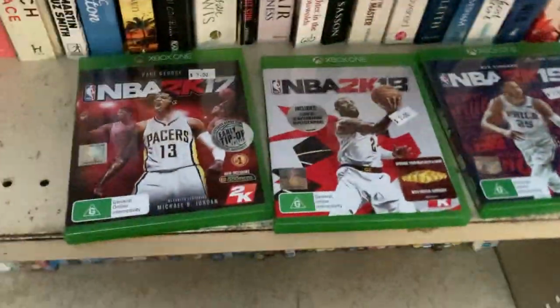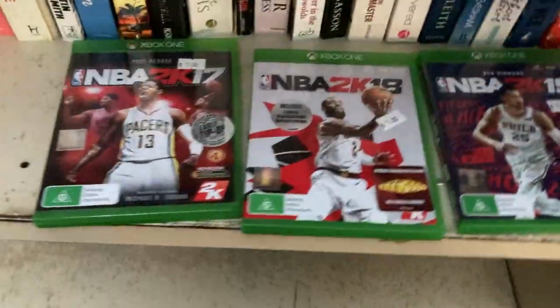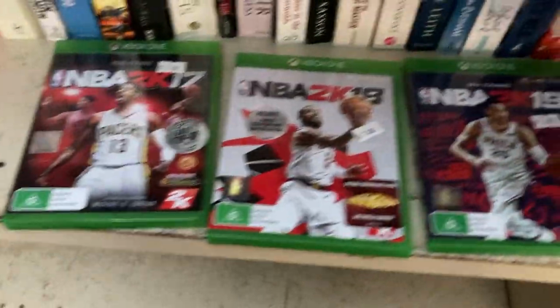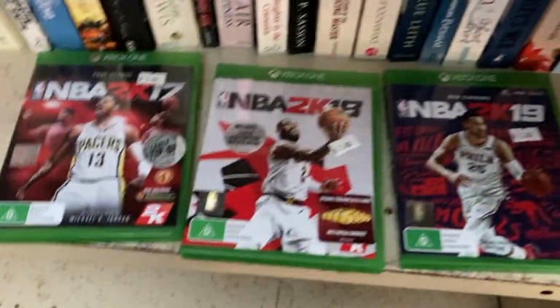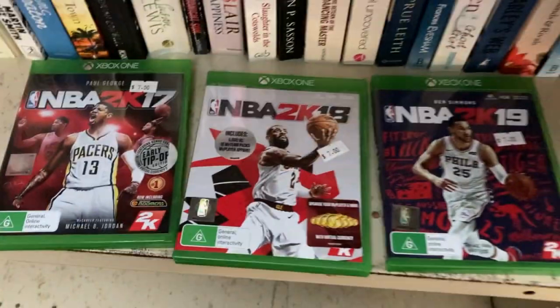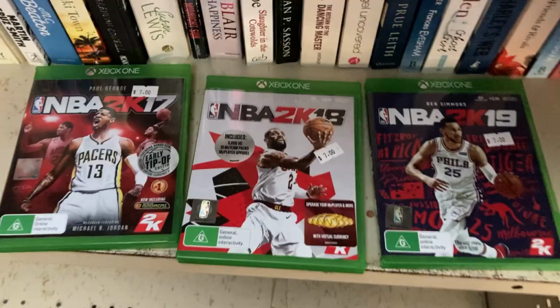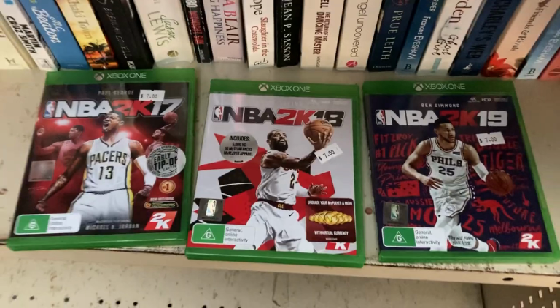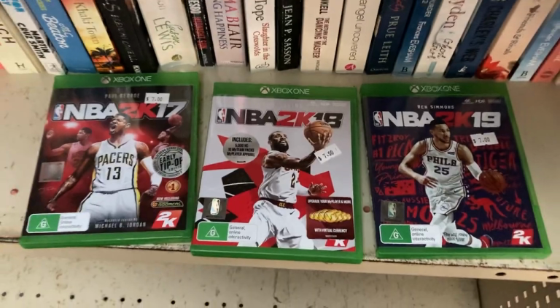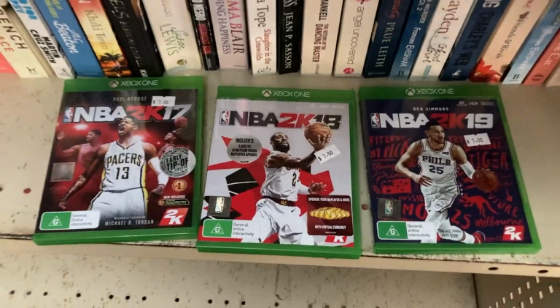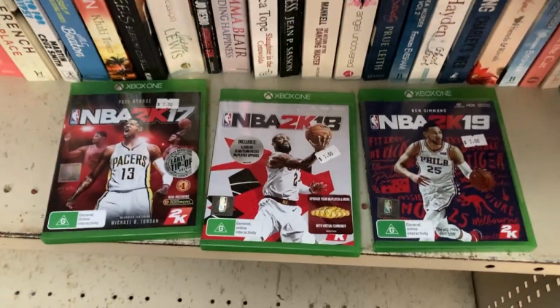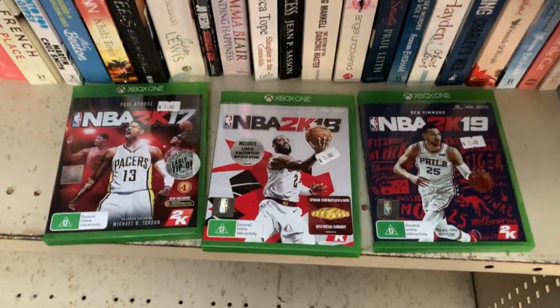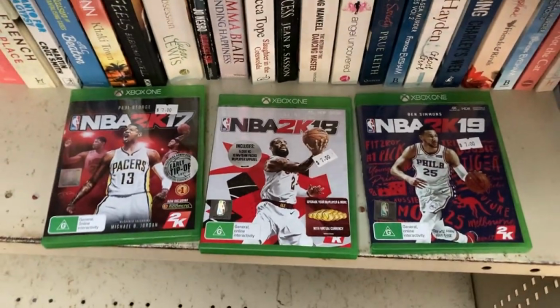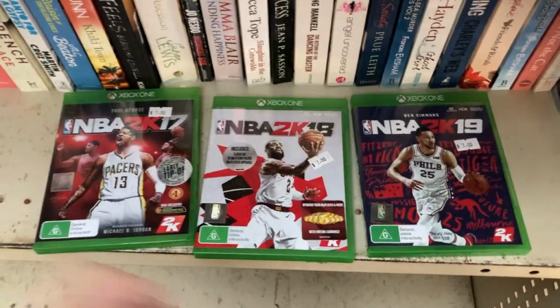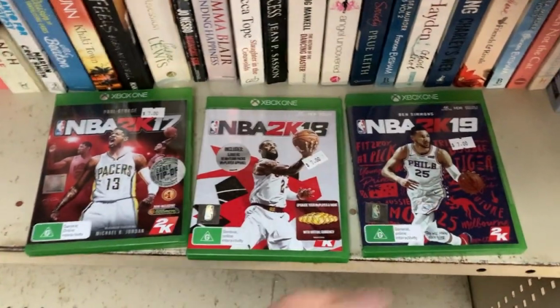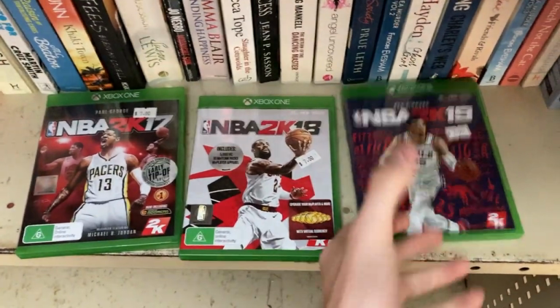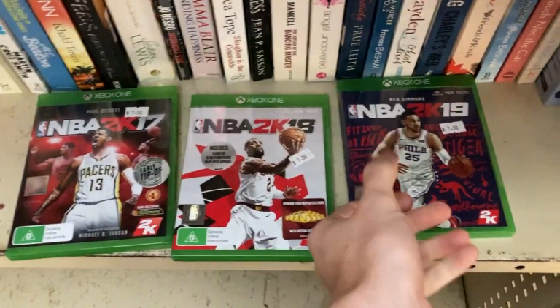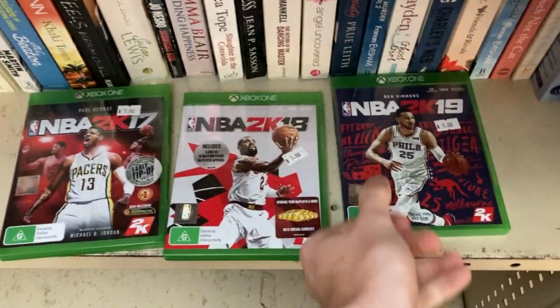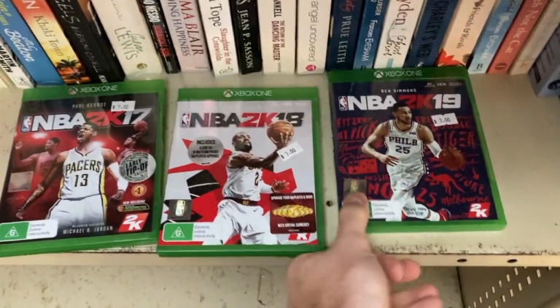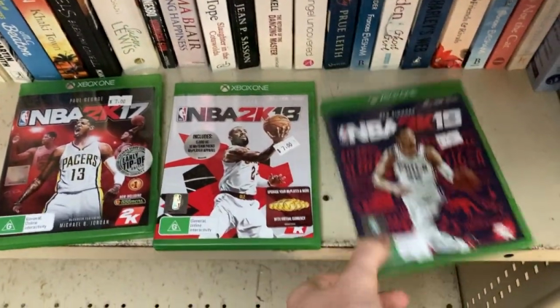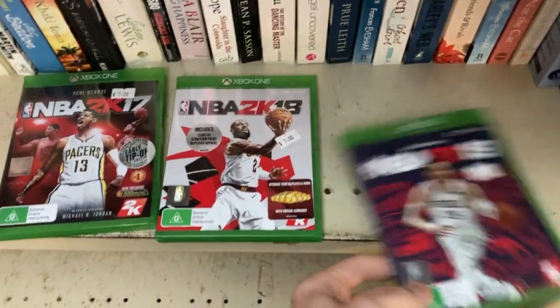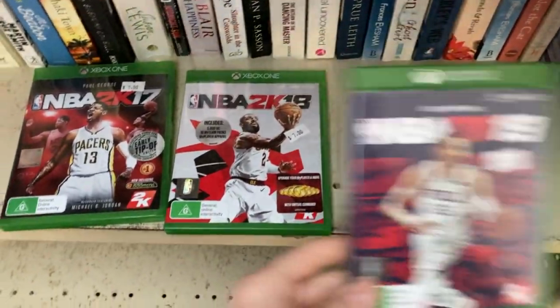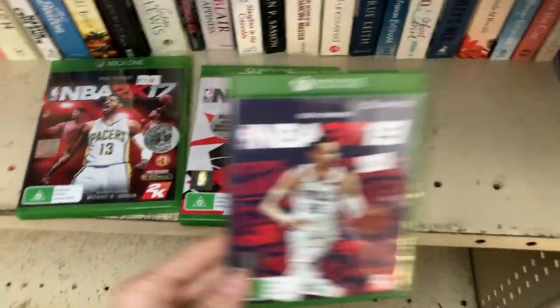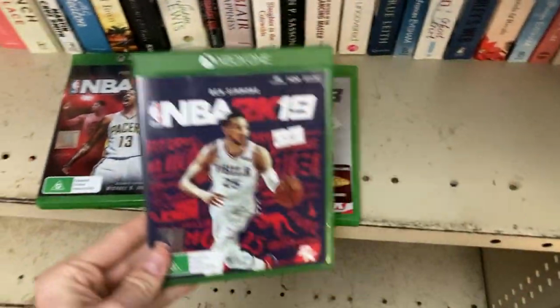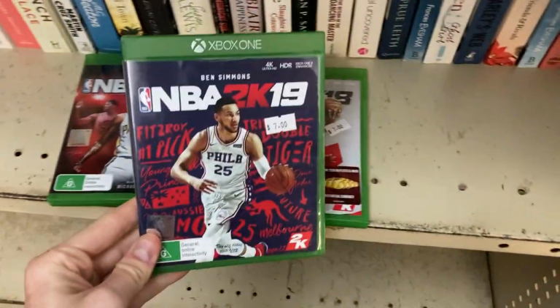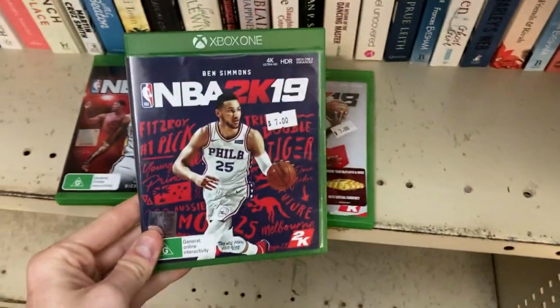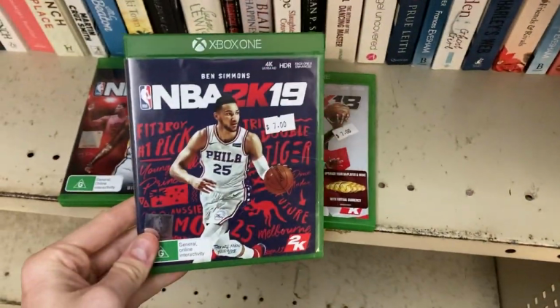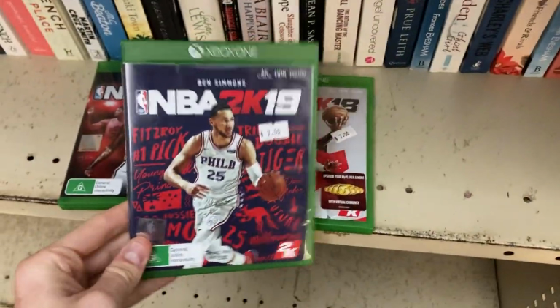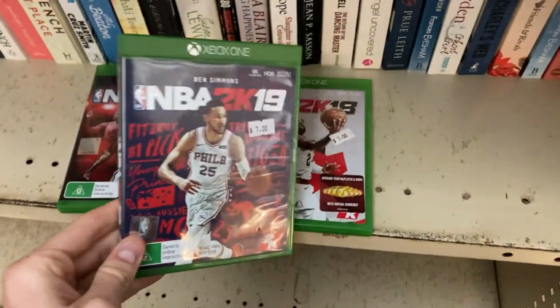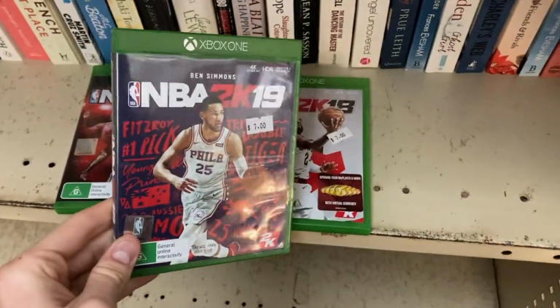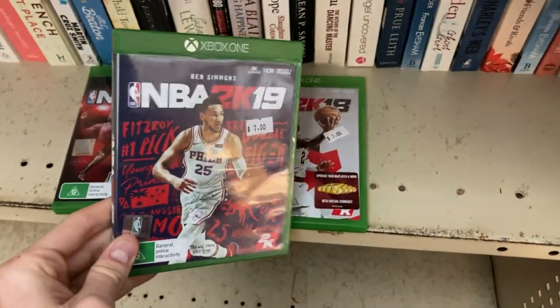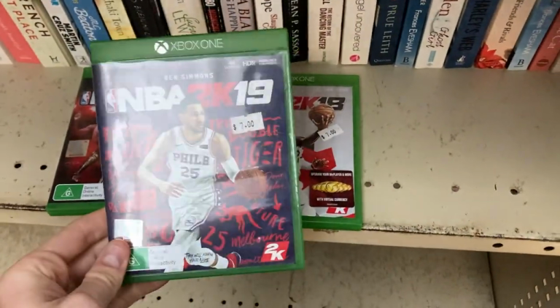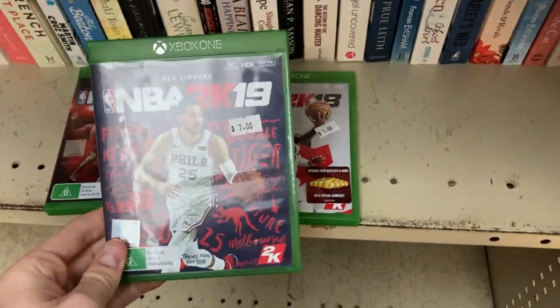We've jumped into the DVD and video game section and what do we have here — it's Ben Simmons once again. We can't seem to get rid of this guy today.